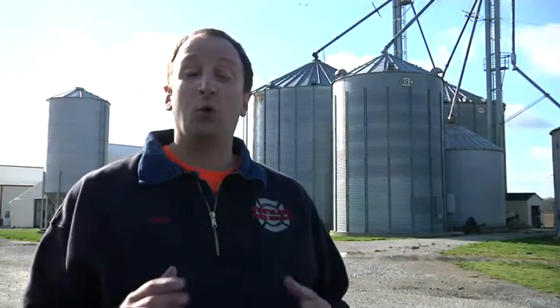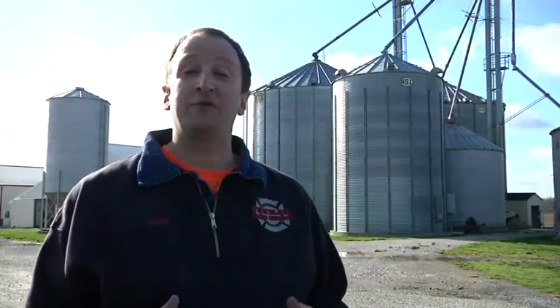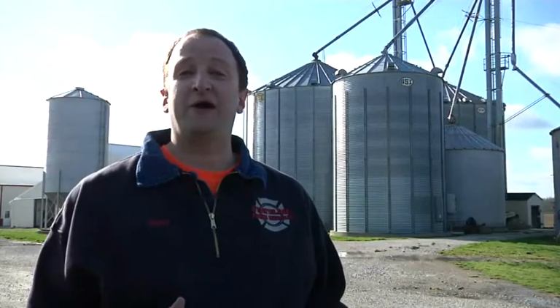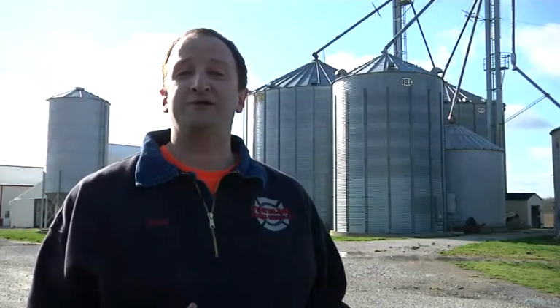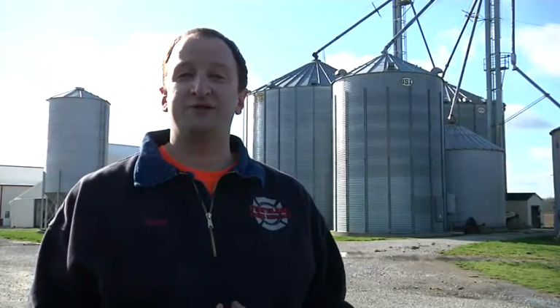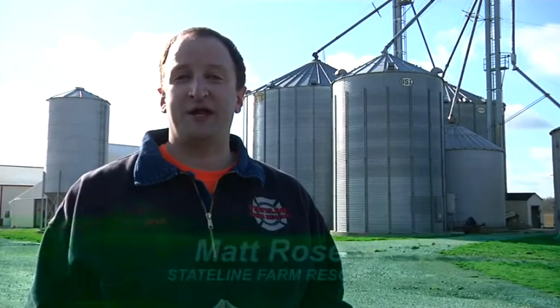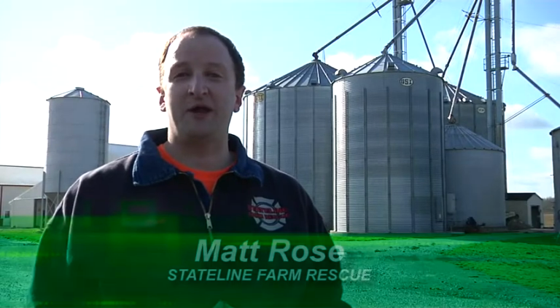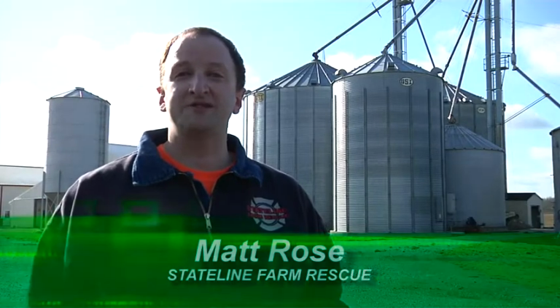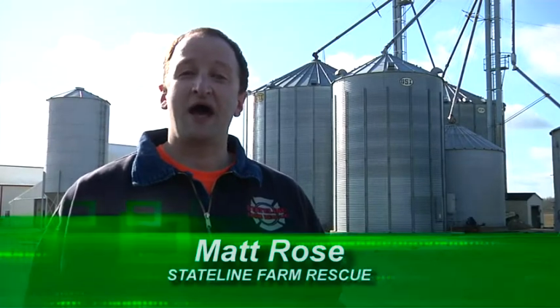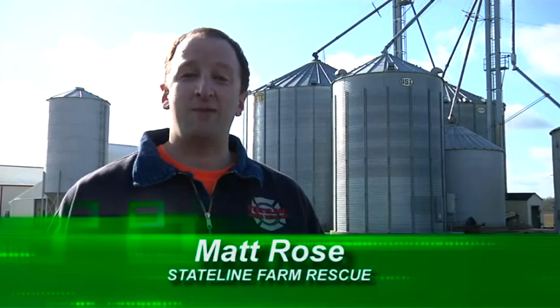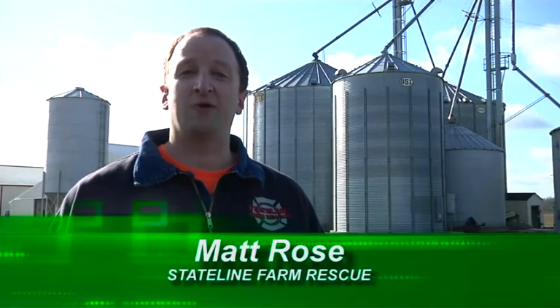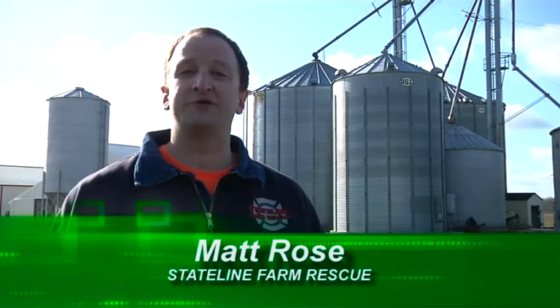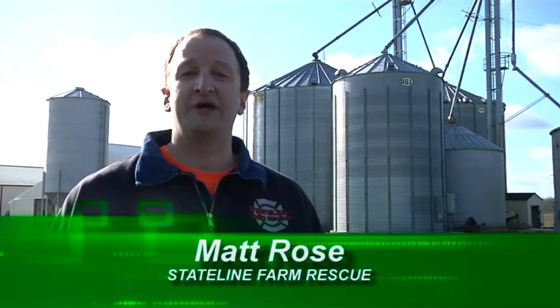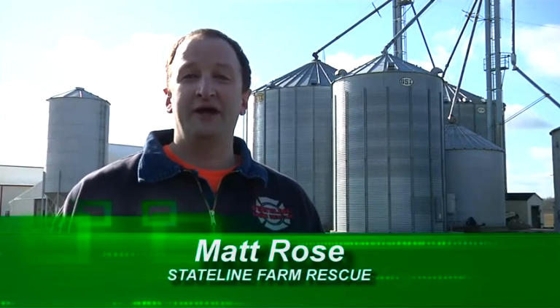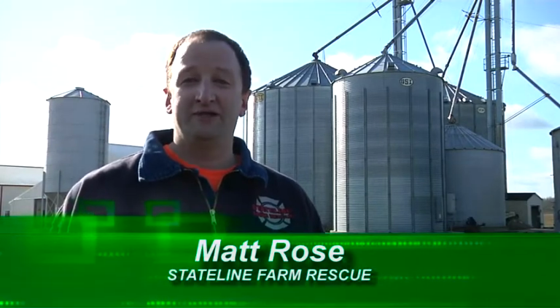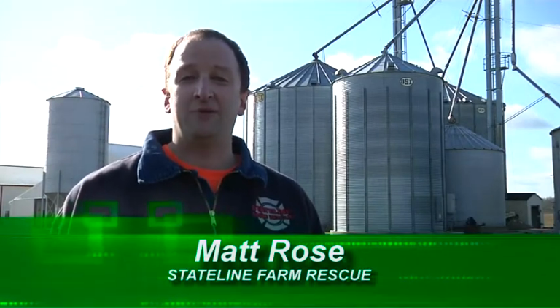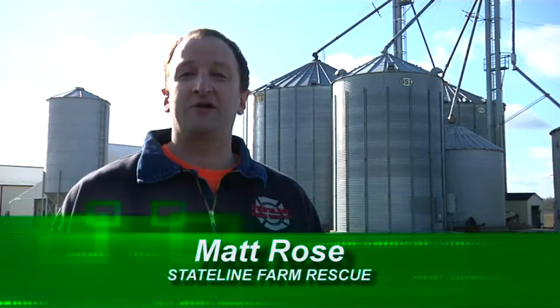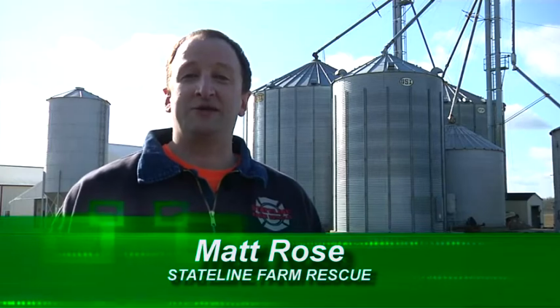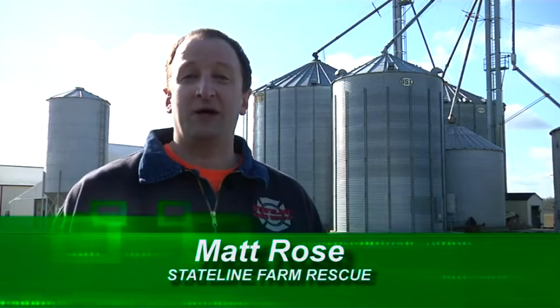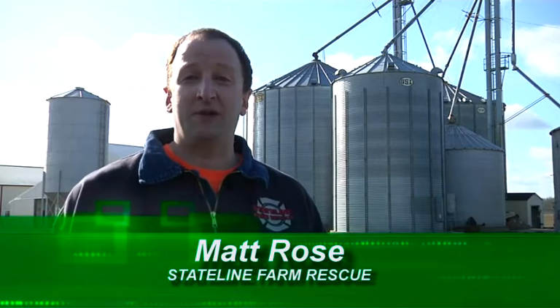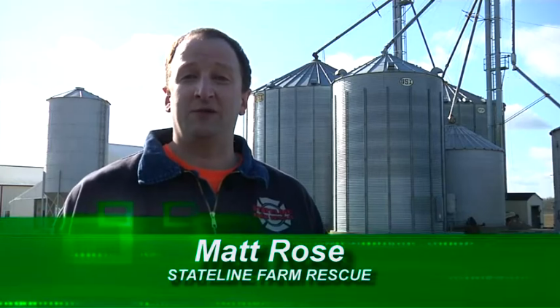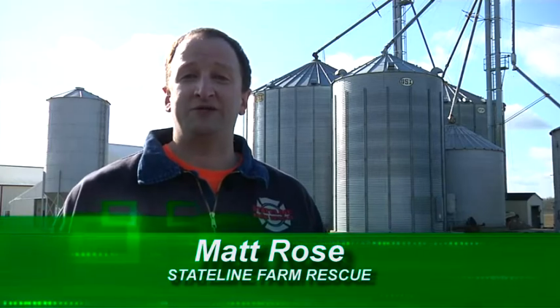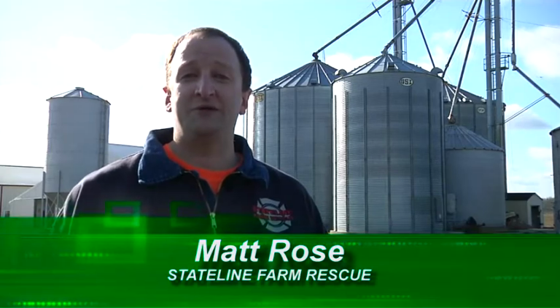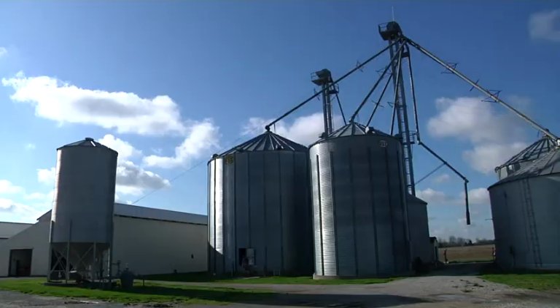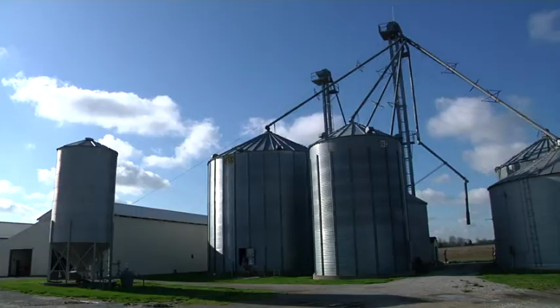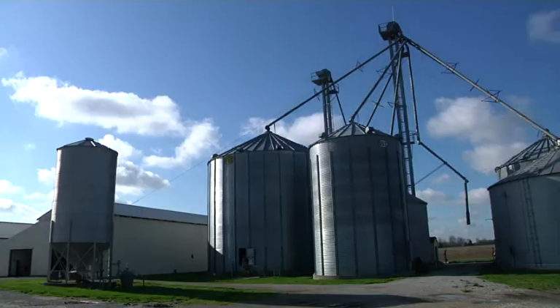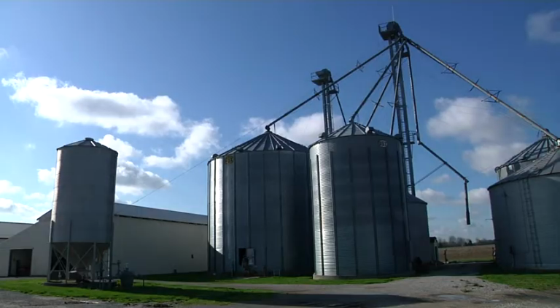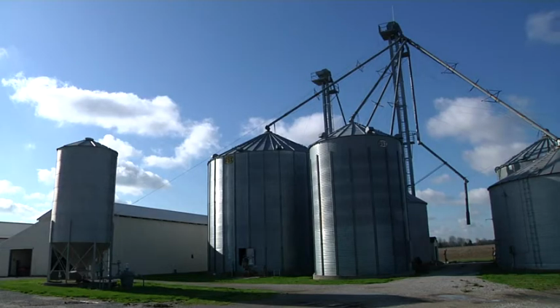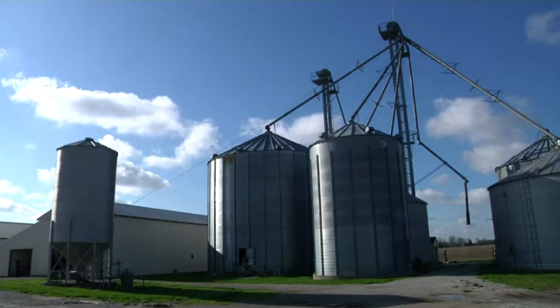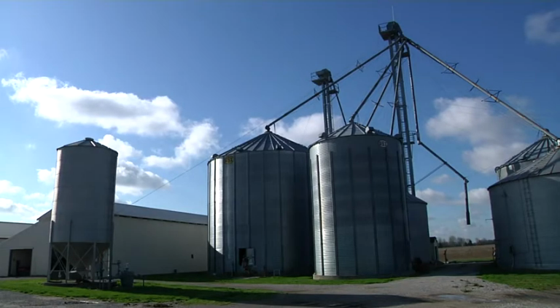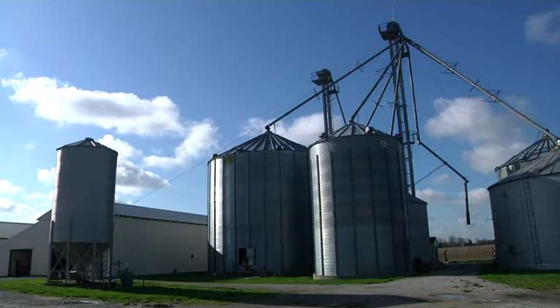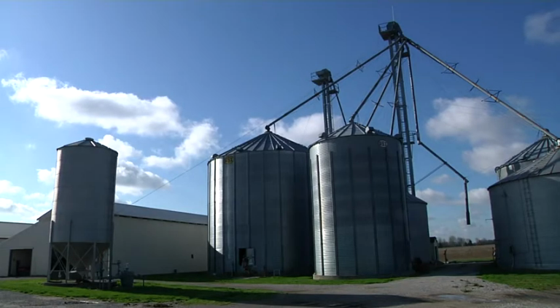Welcome to Fire Engineering's Training Minutes. I'm Matt Rose. Today we're going to talk to you about grain bin rescue, specifically grain bin construction.